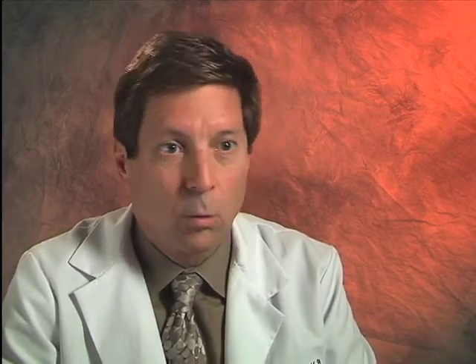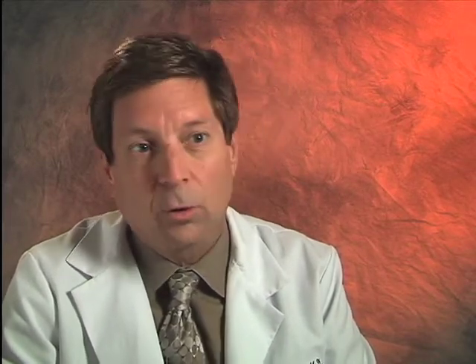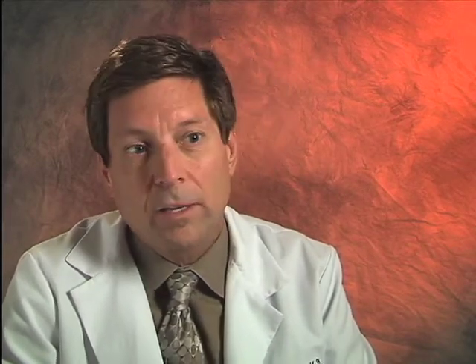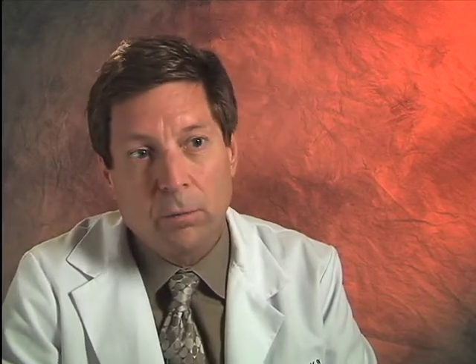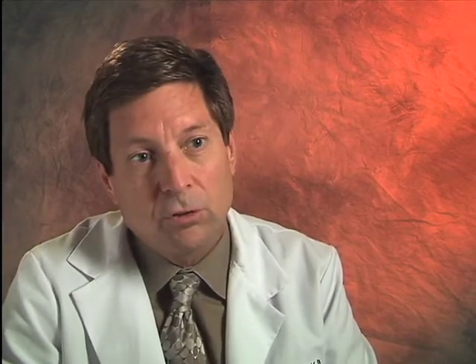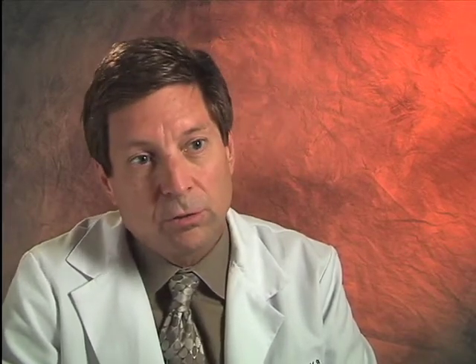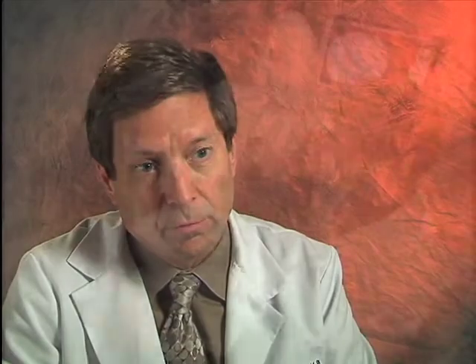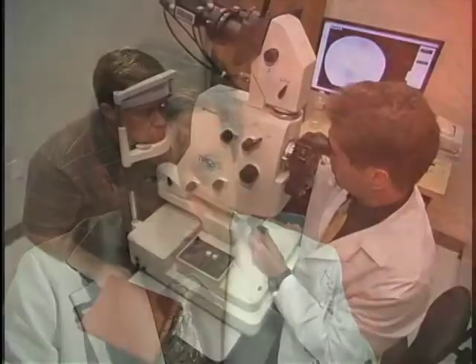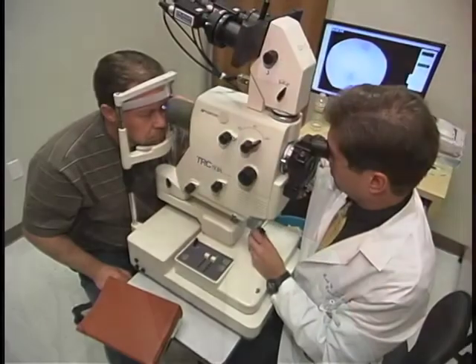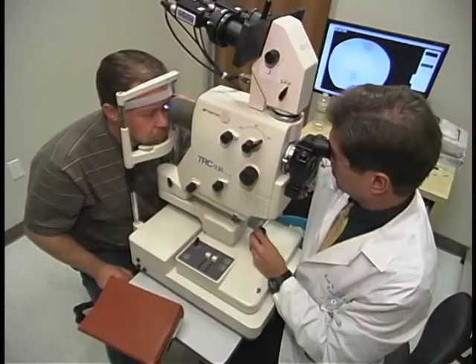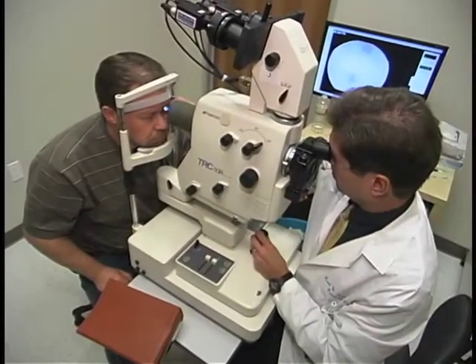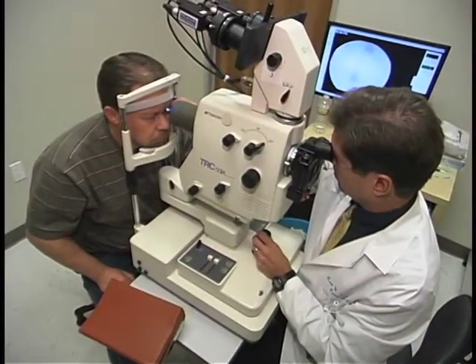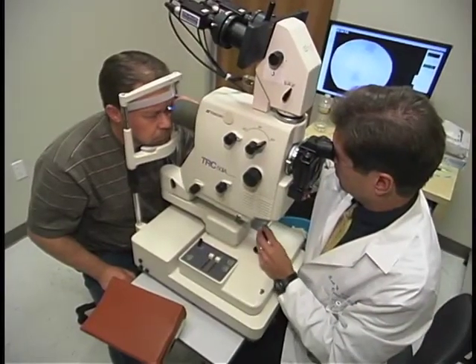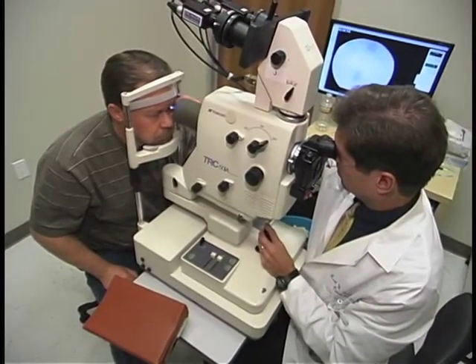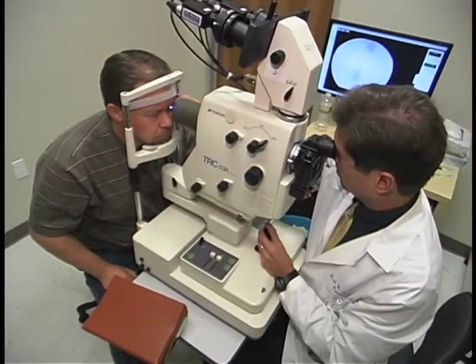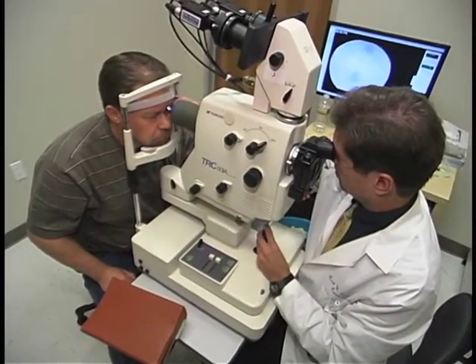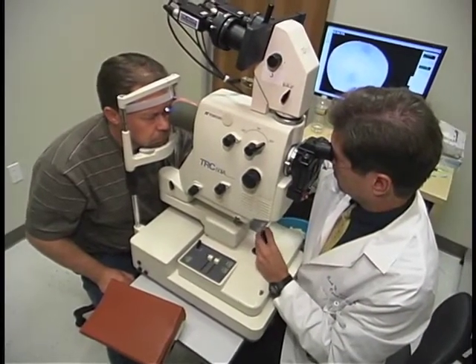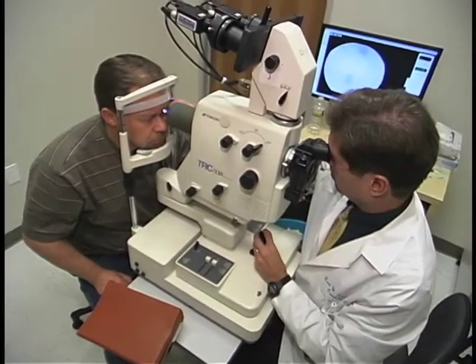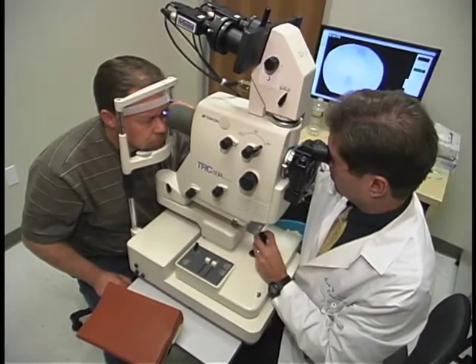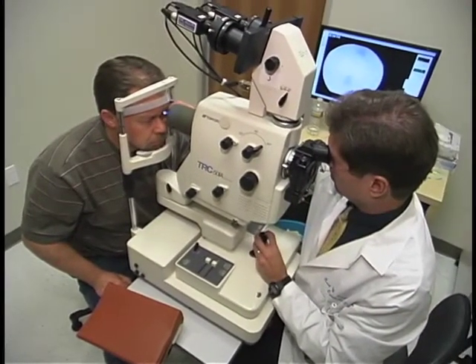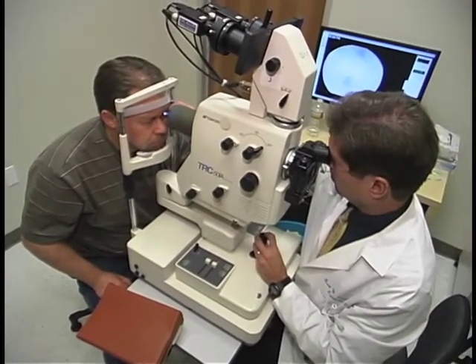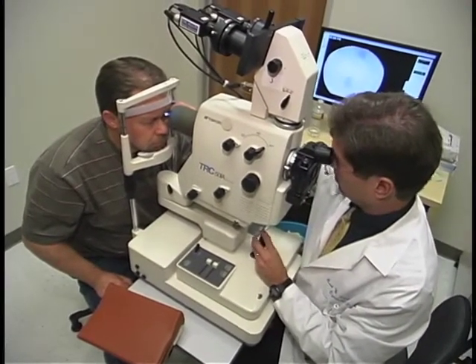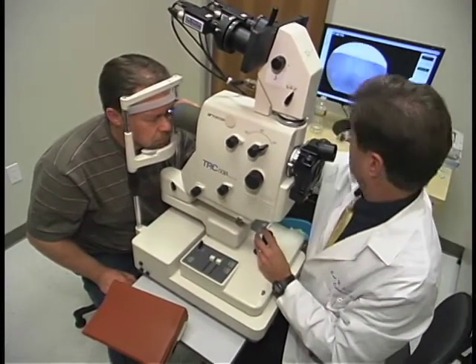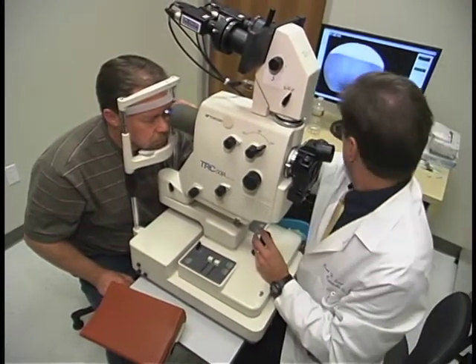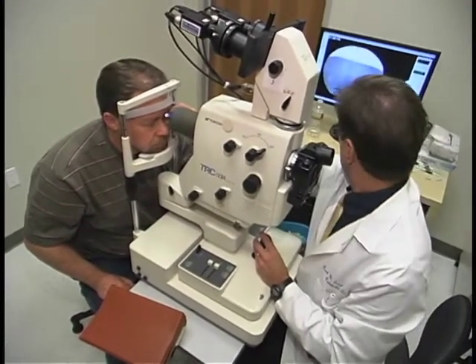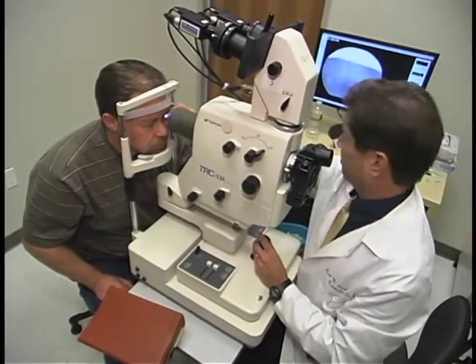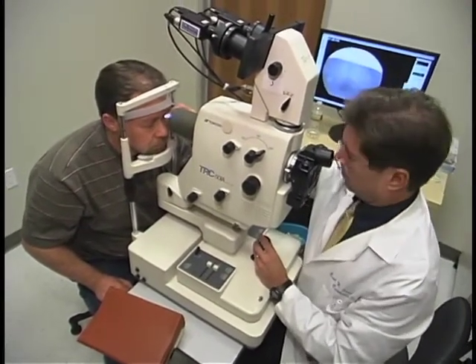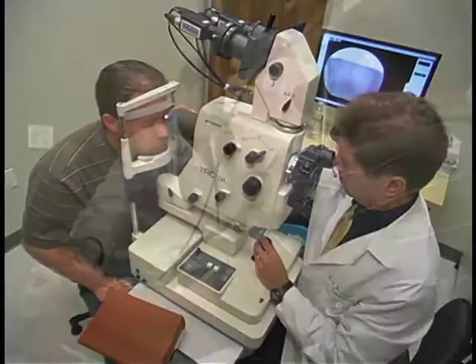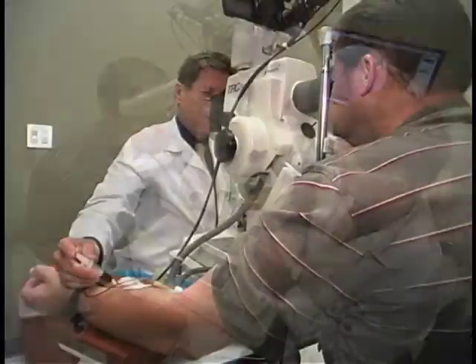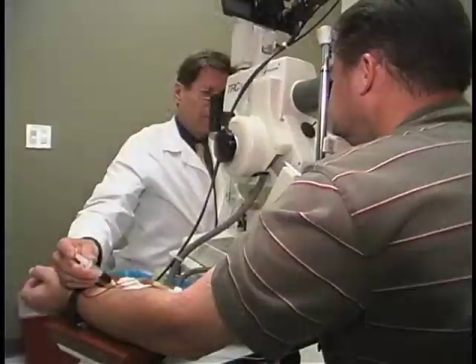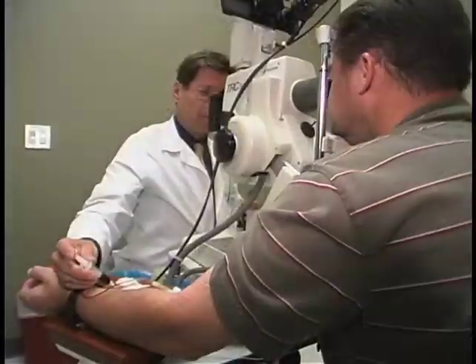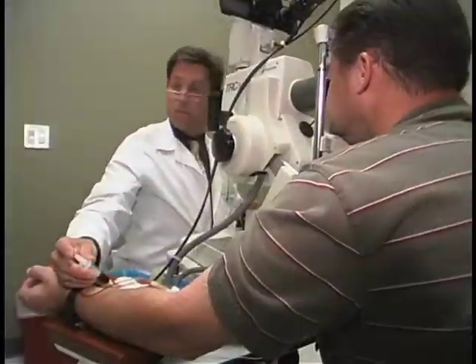Once you've confirmed that the retina is secure and not going to detach, then it's an issue of how do we deal with this annoyance.